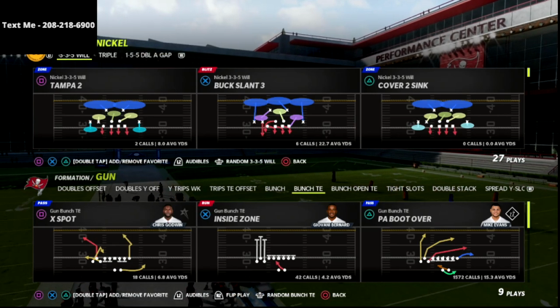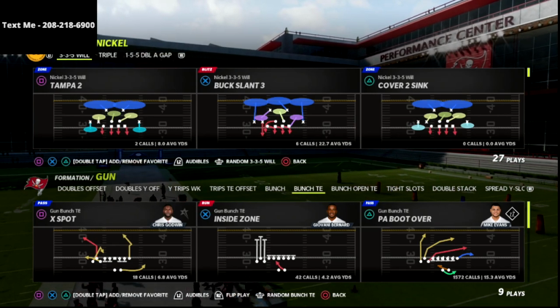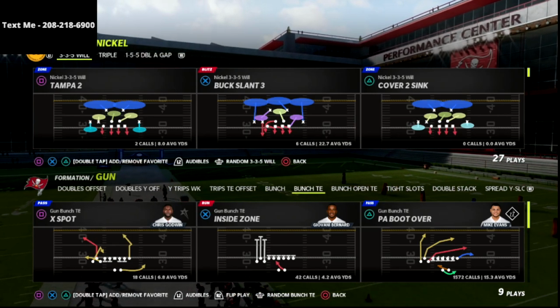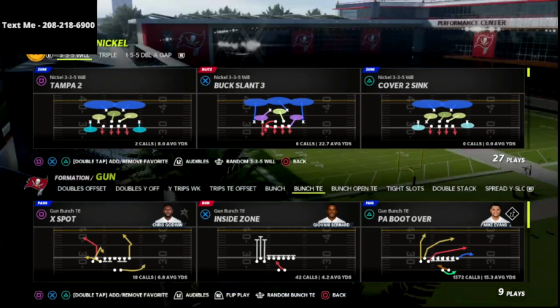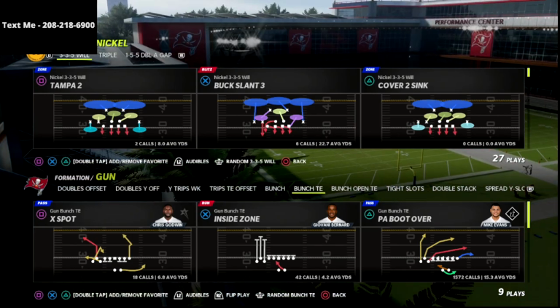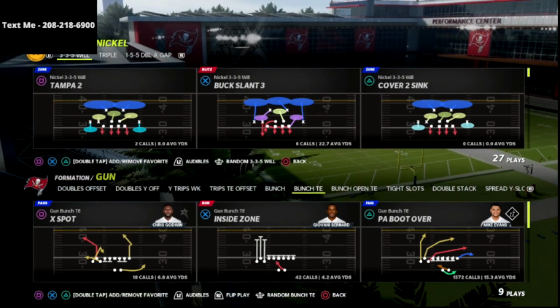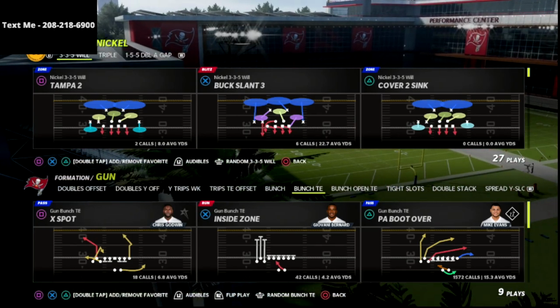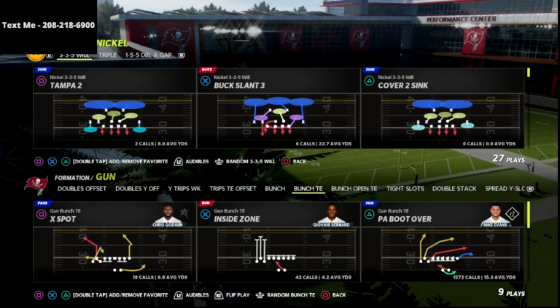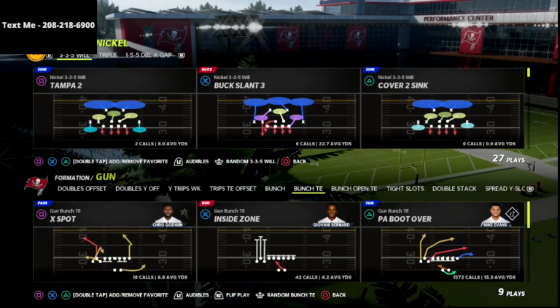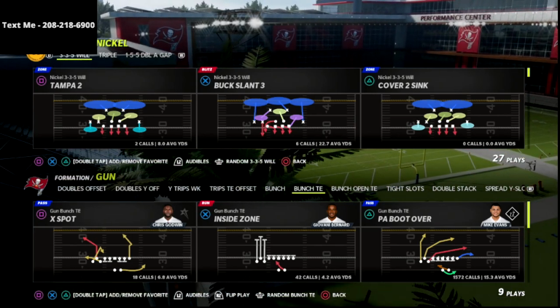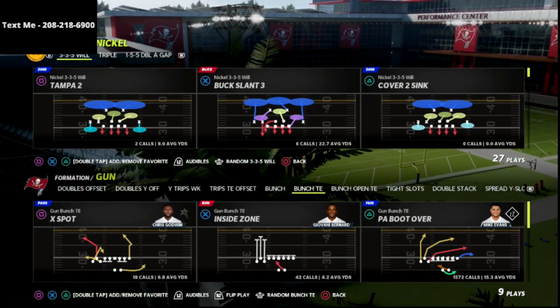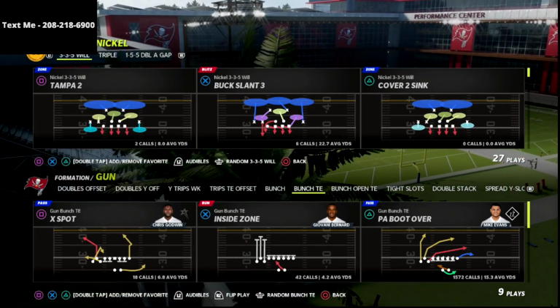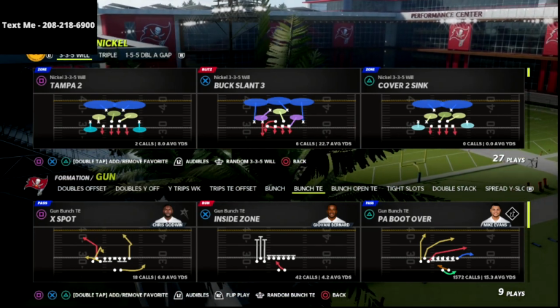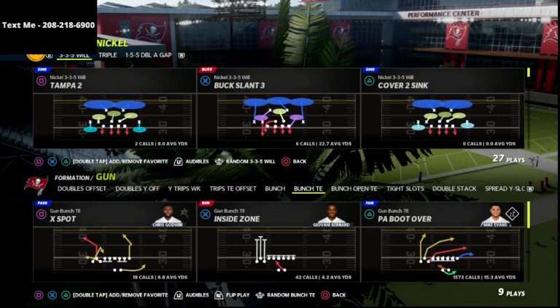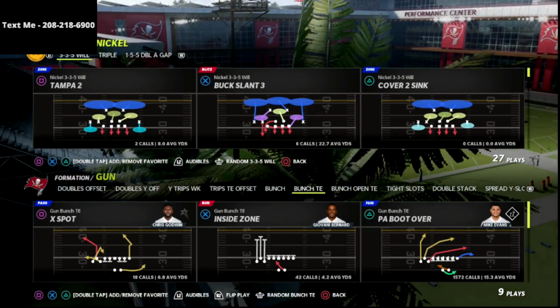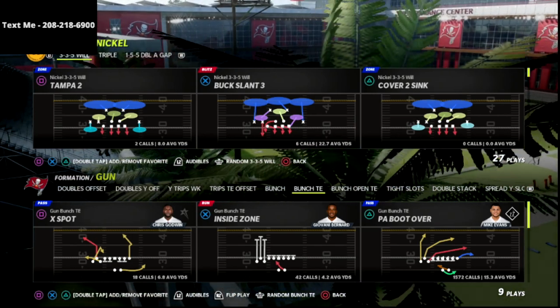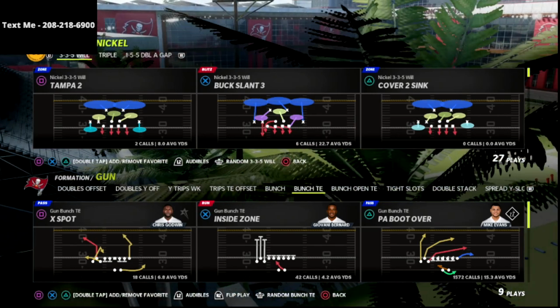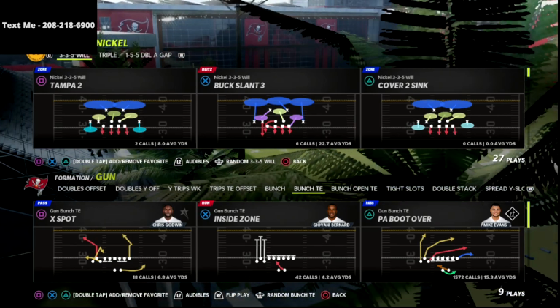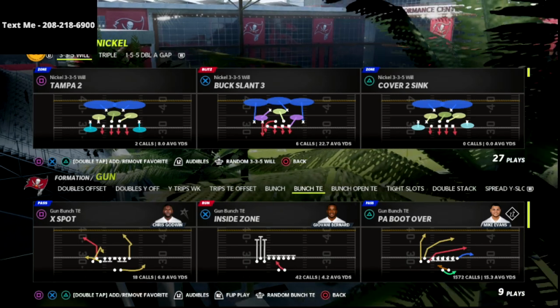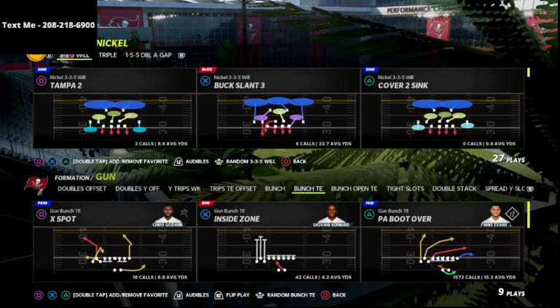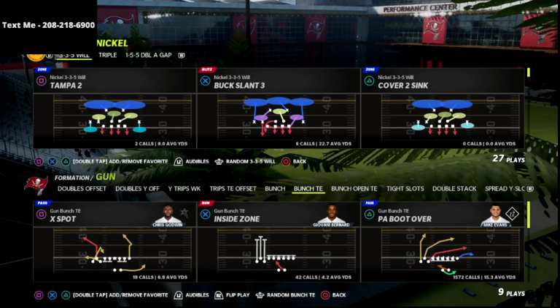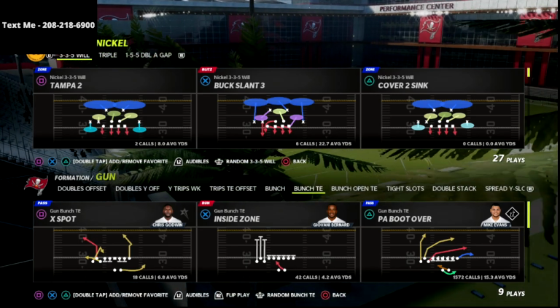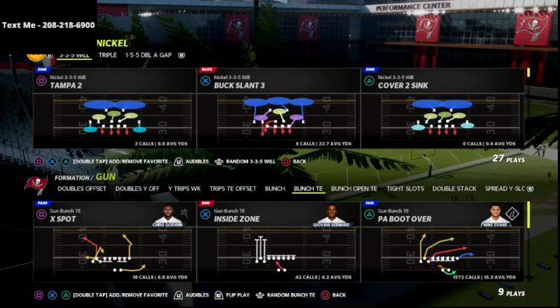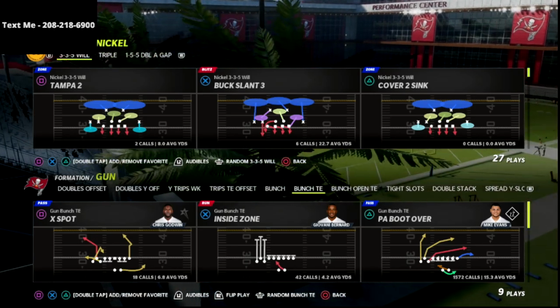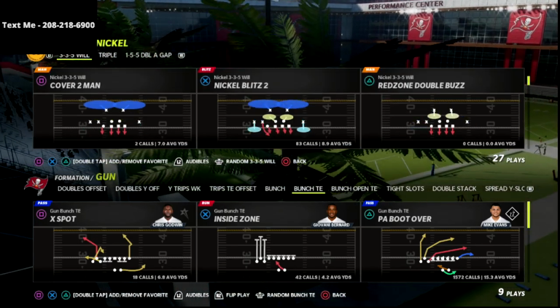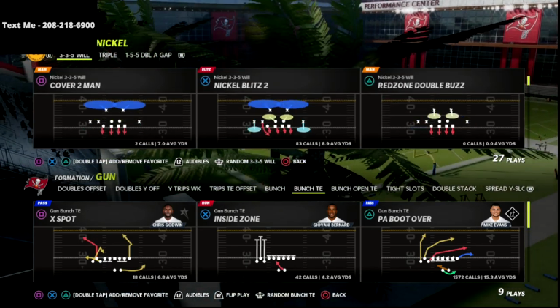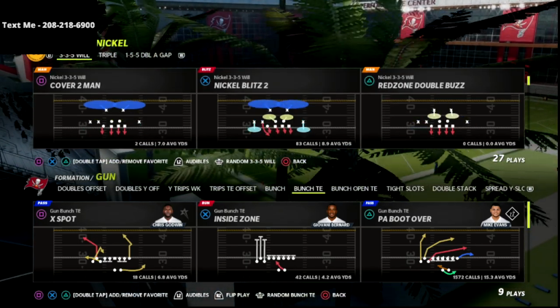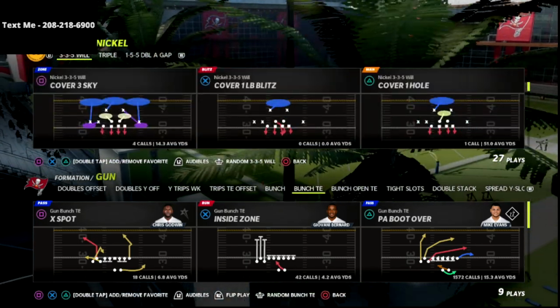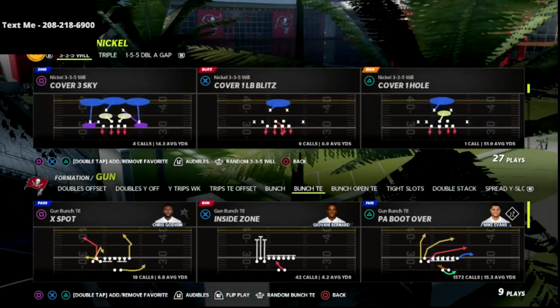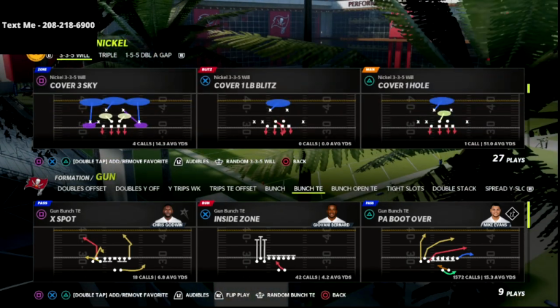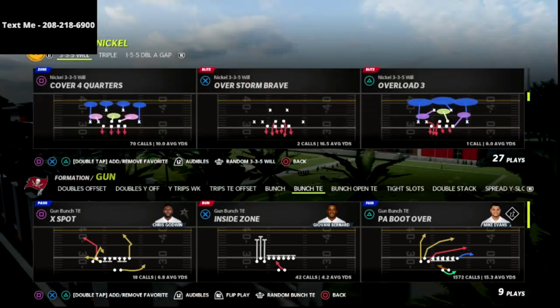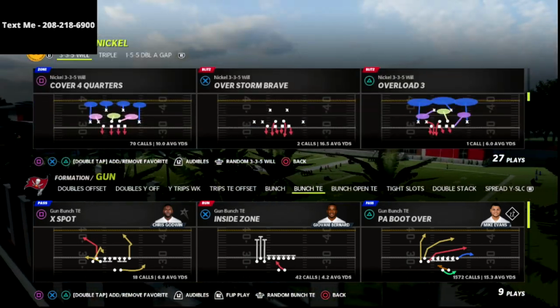In this video, I'm going to show you a very simple but effective match bomb out of the bunch tied-in formation in Madden 22.